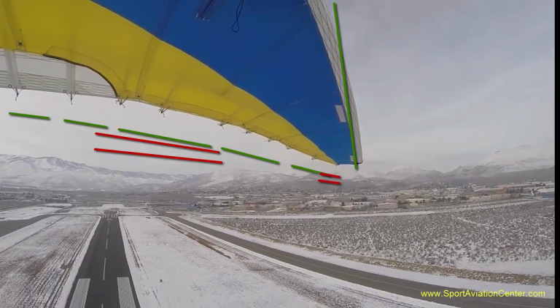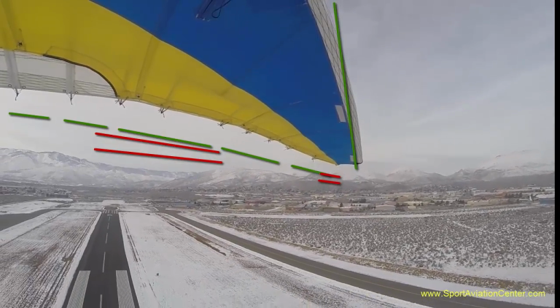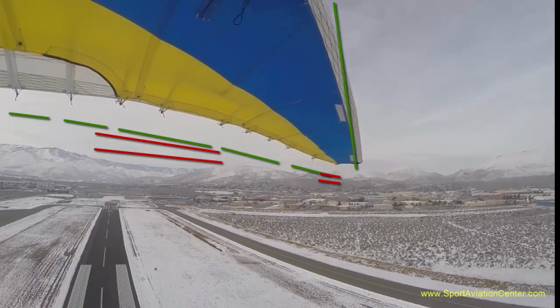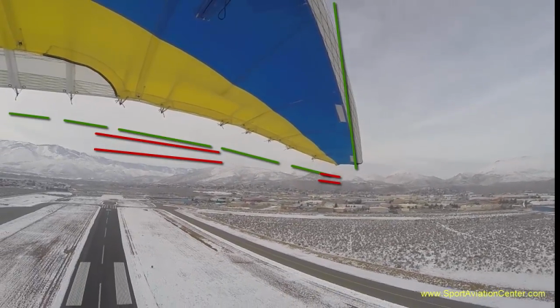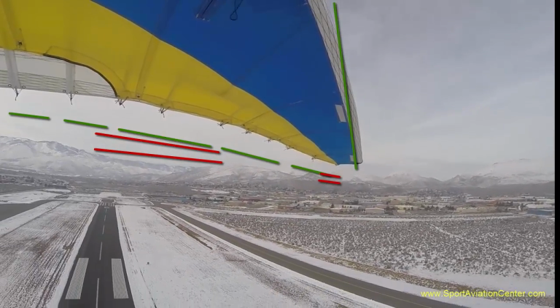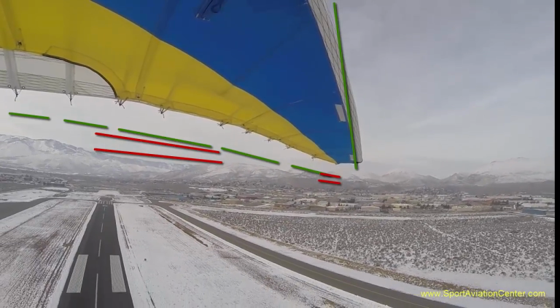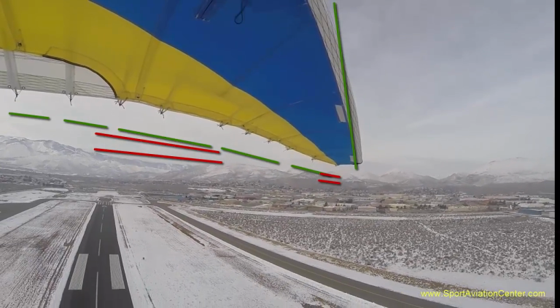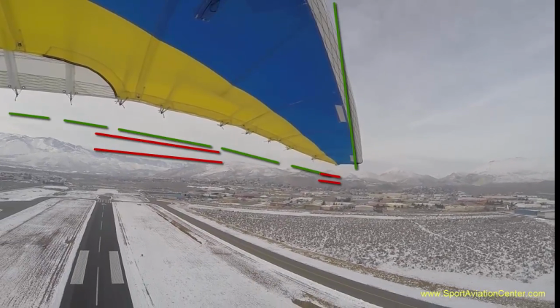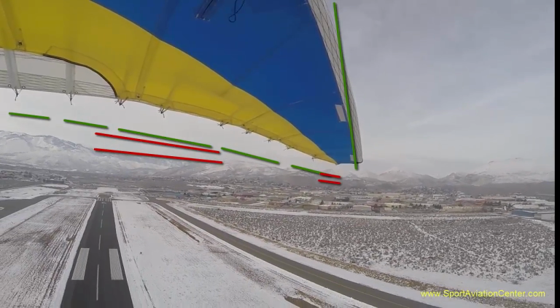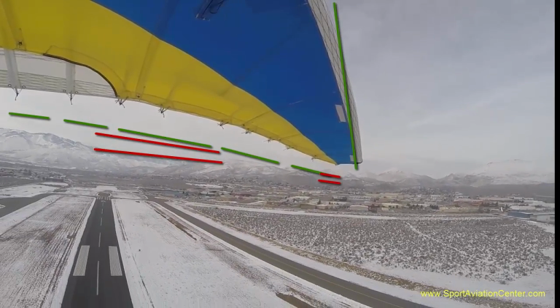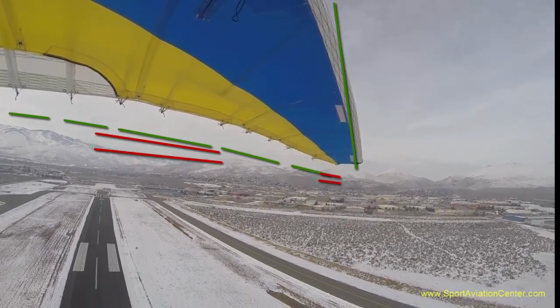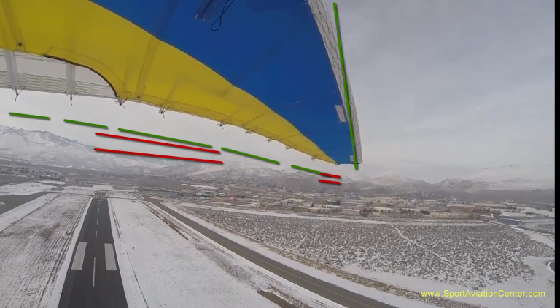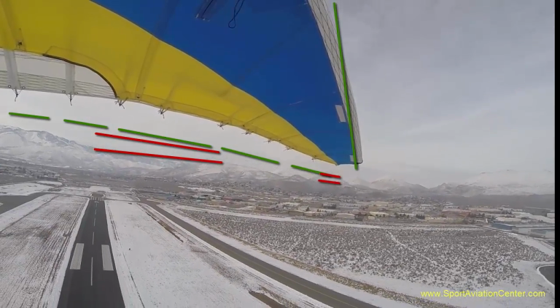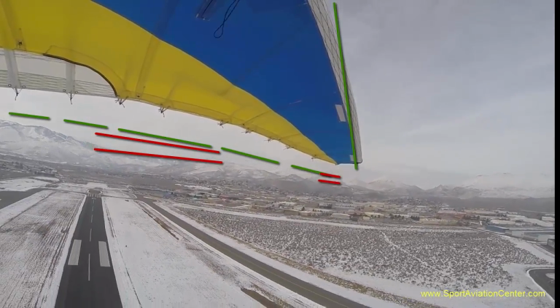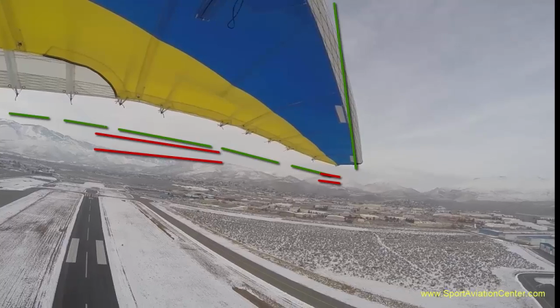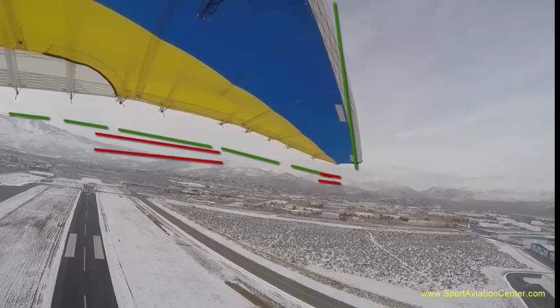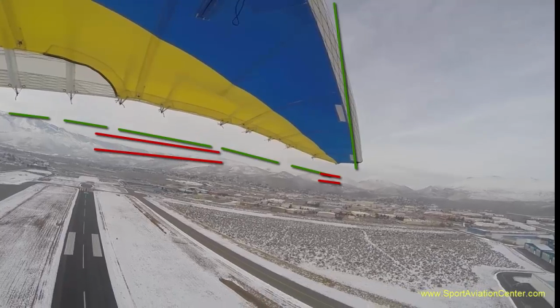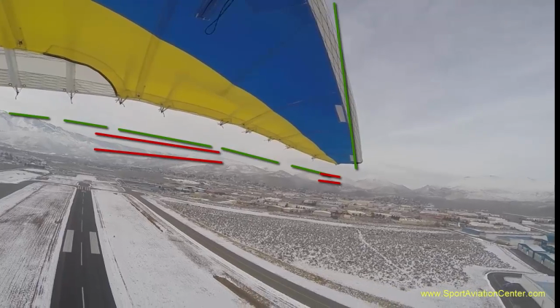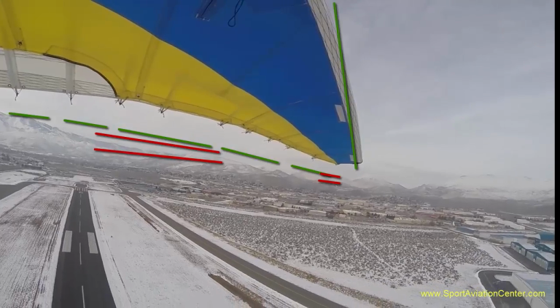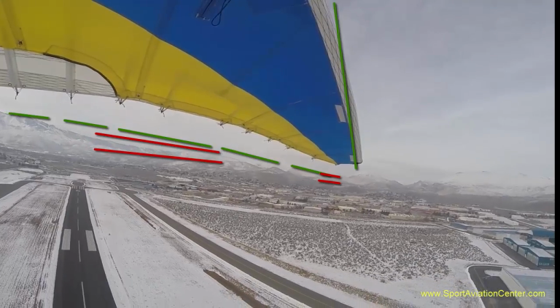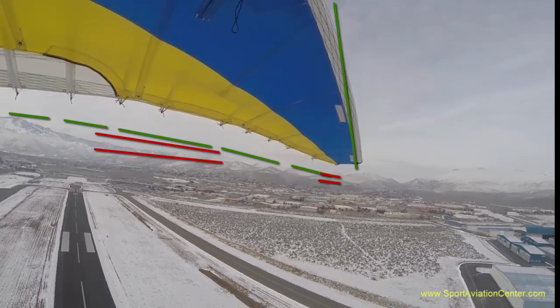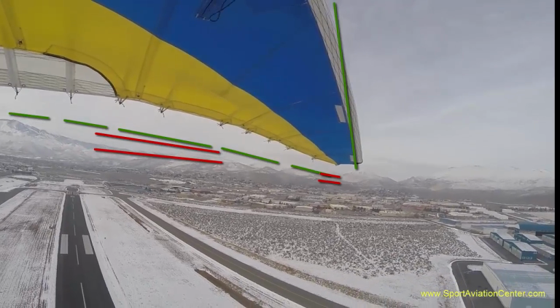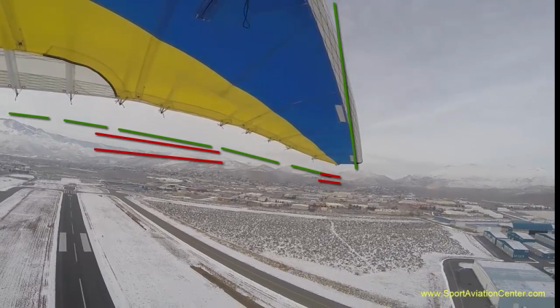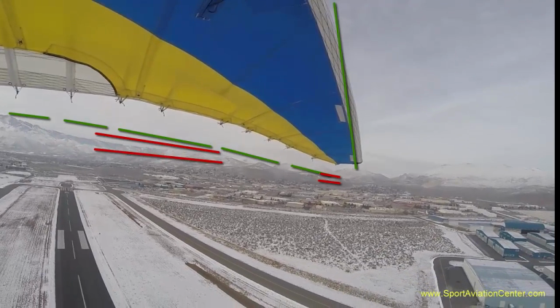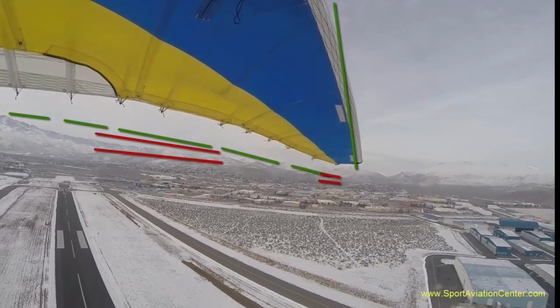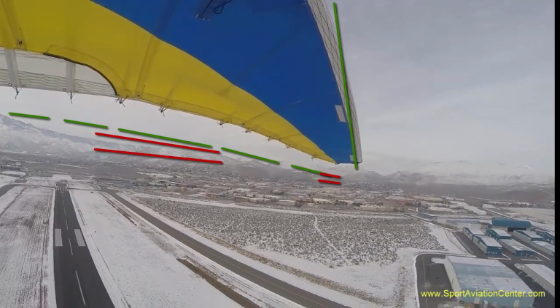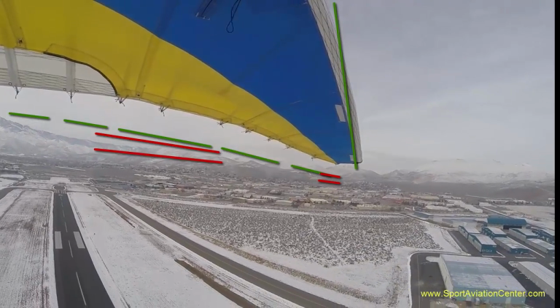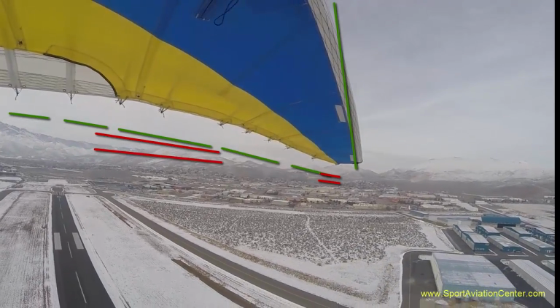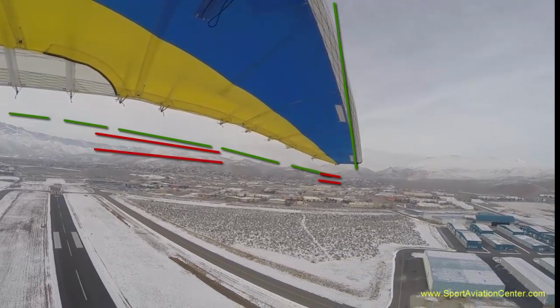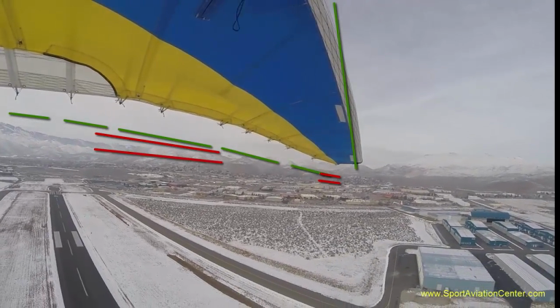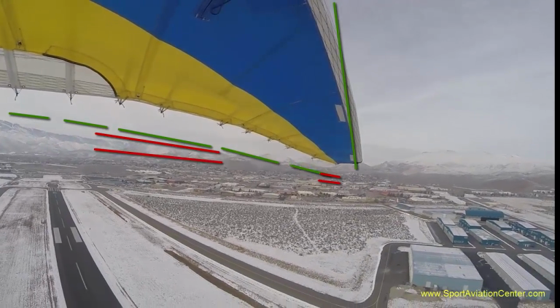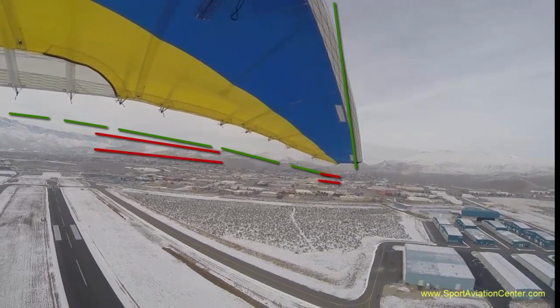That's a little bumpy today, so note how the wing absorbs those bumps by flexing.